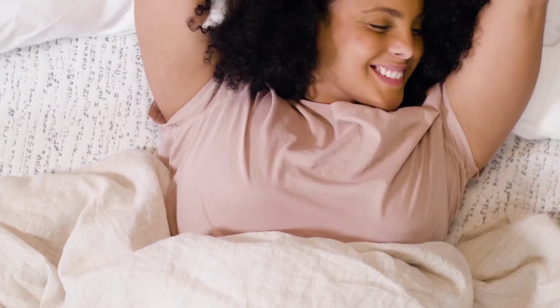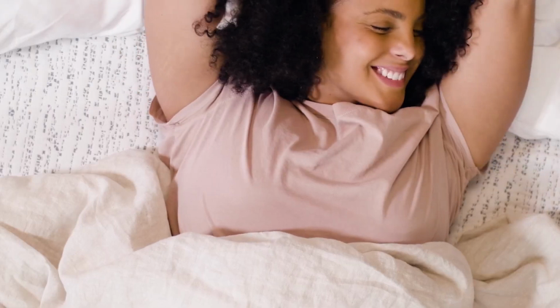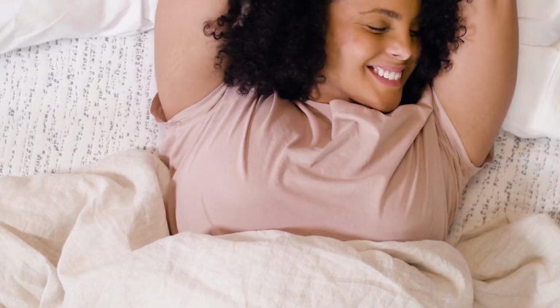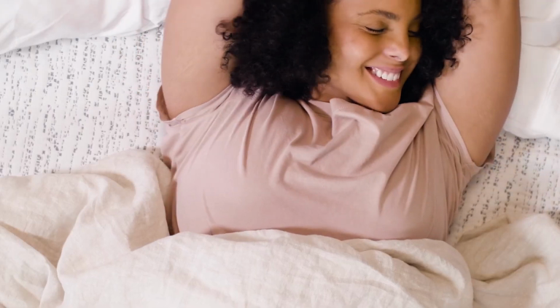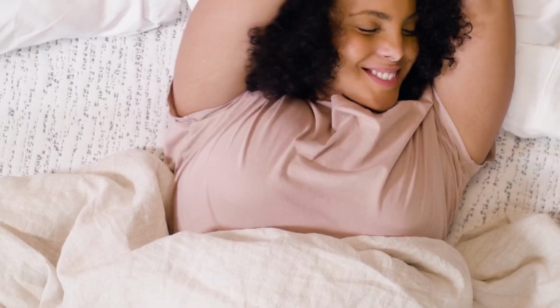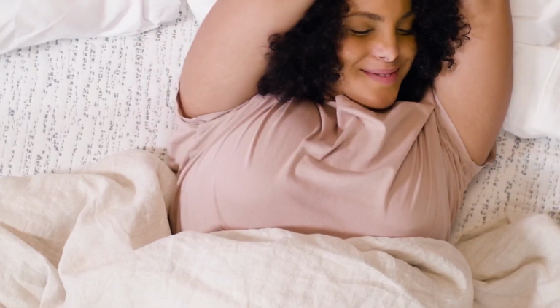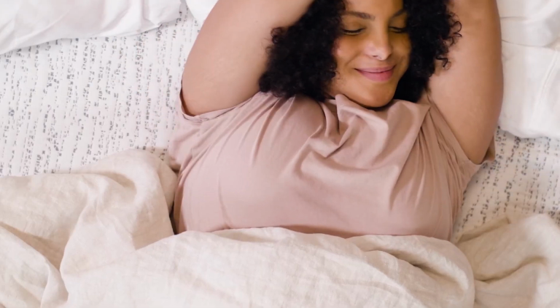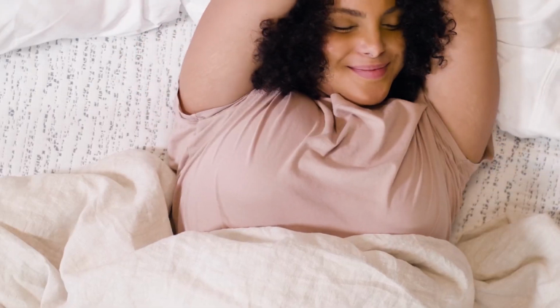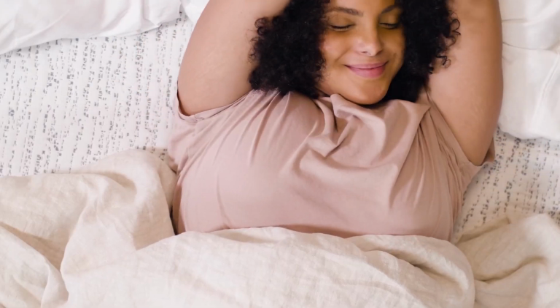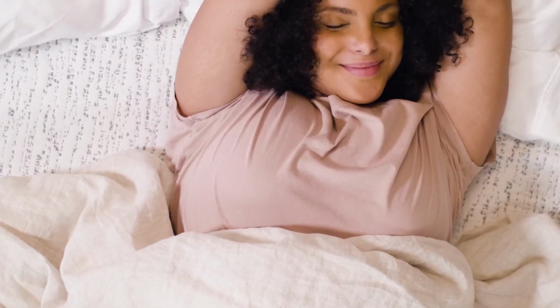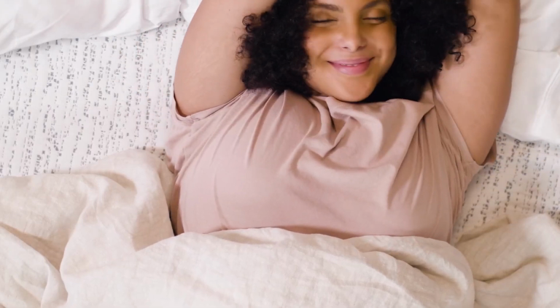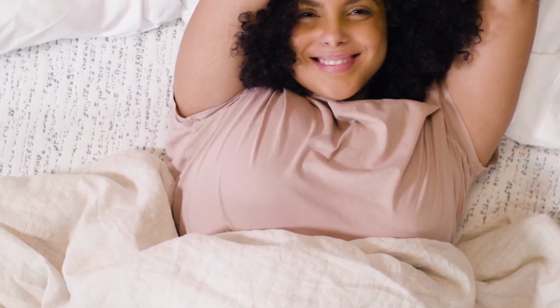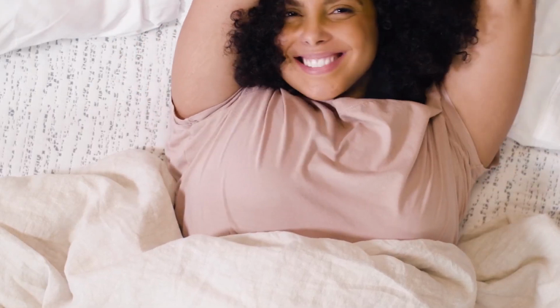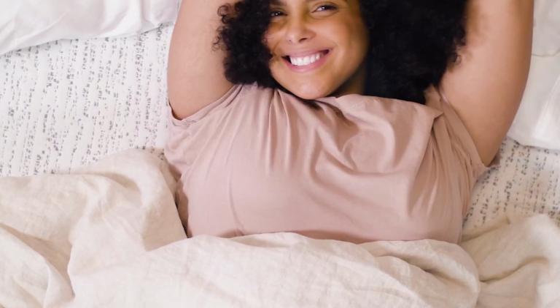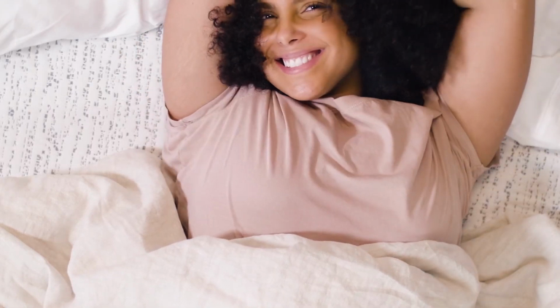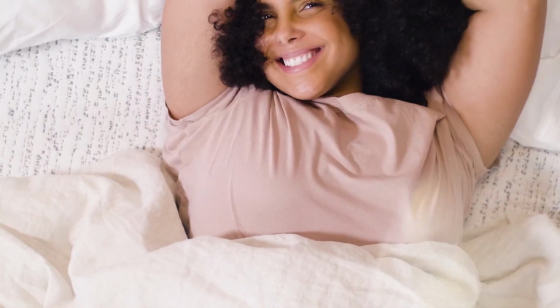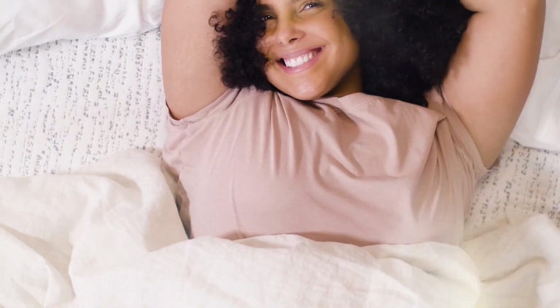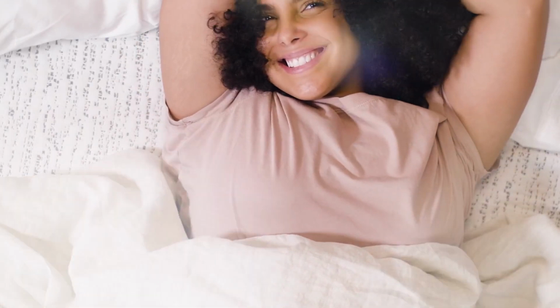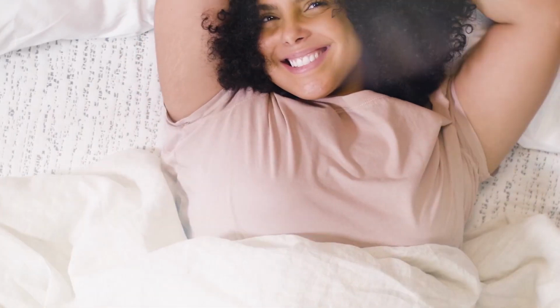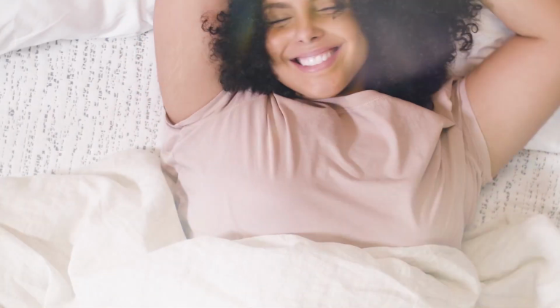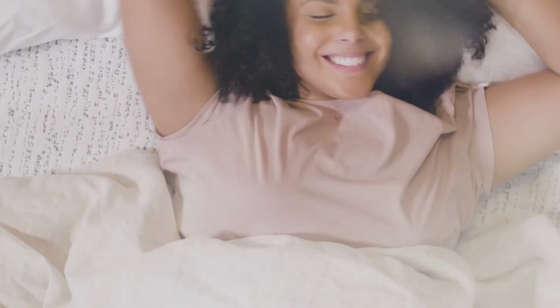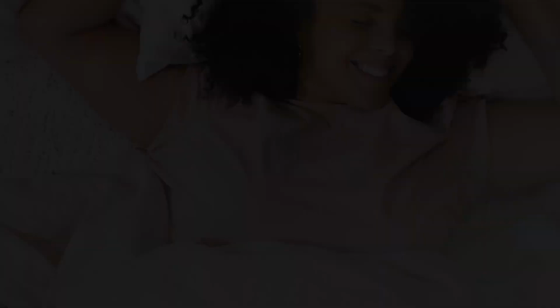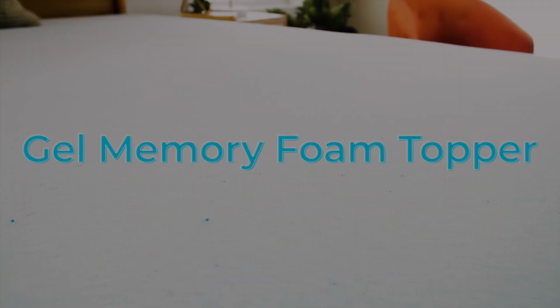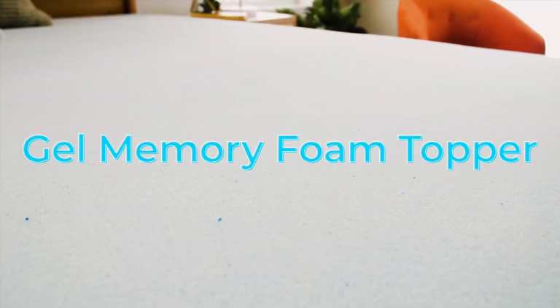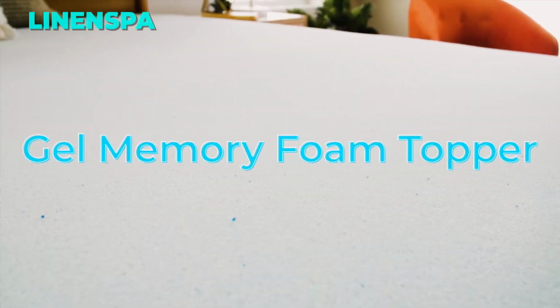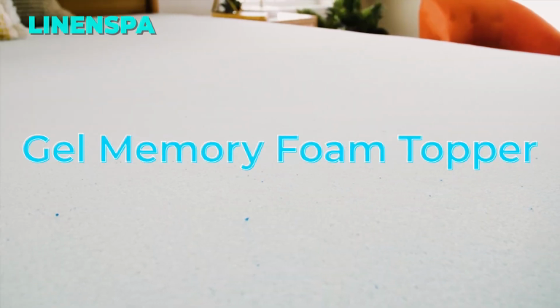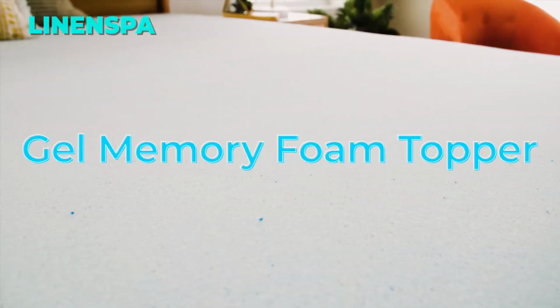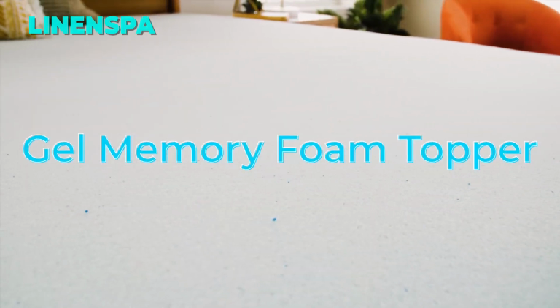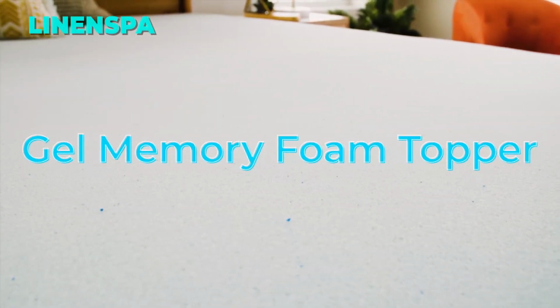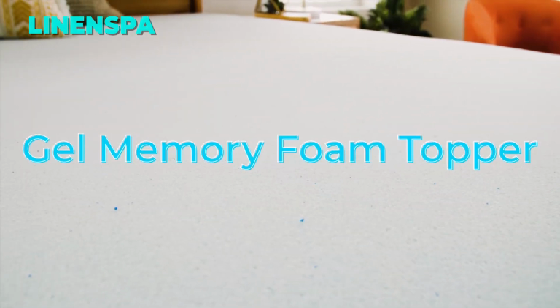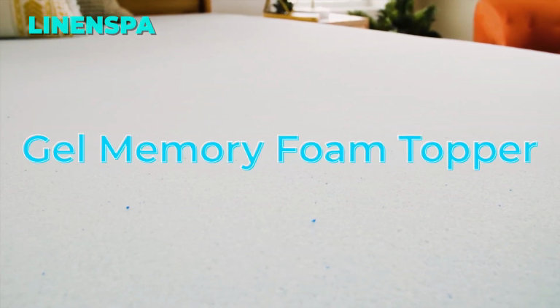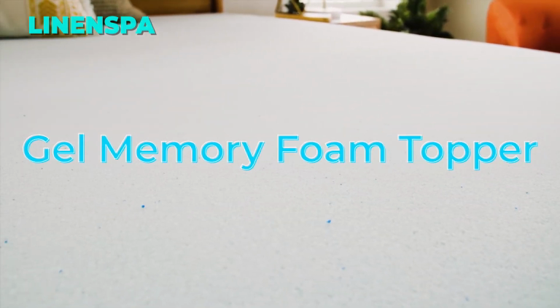Order your Visco Soft memory foam mattress topper today and get a 60-day money back guarantee and a five-year warranty. You won't regret it. Link is in the description.